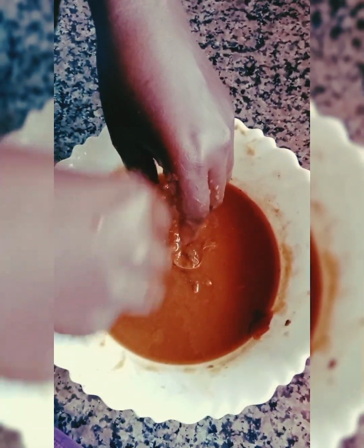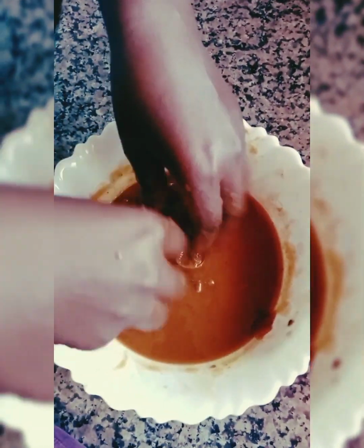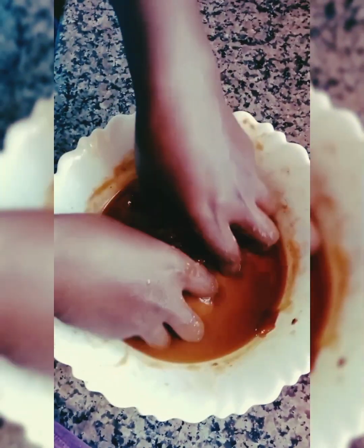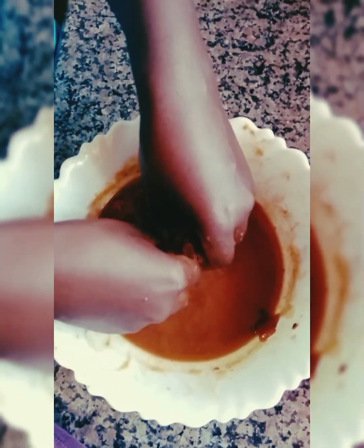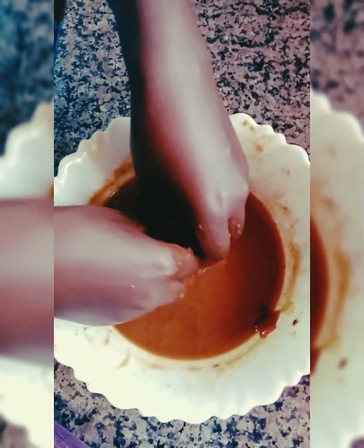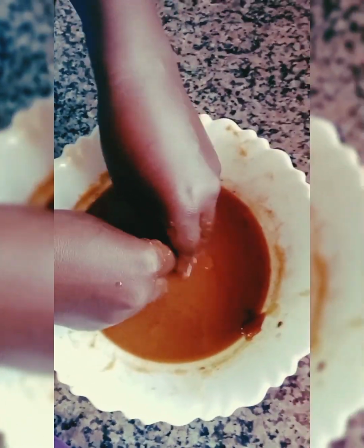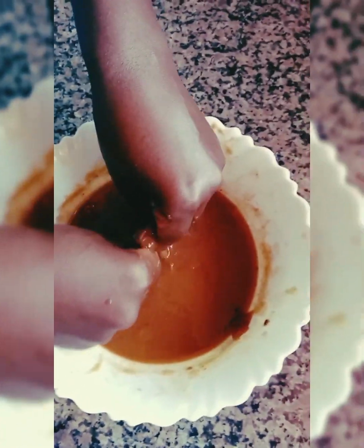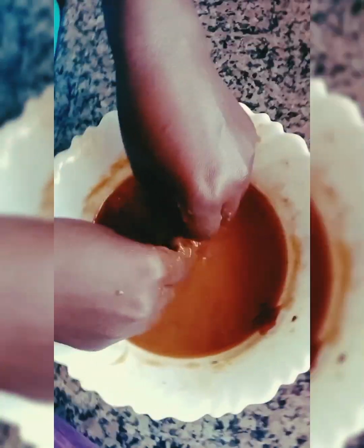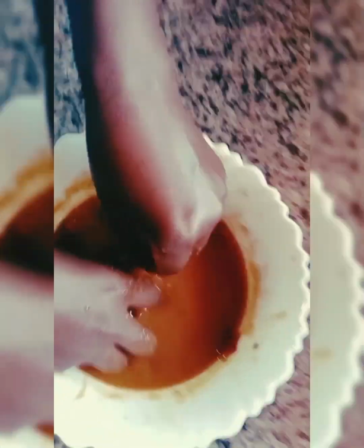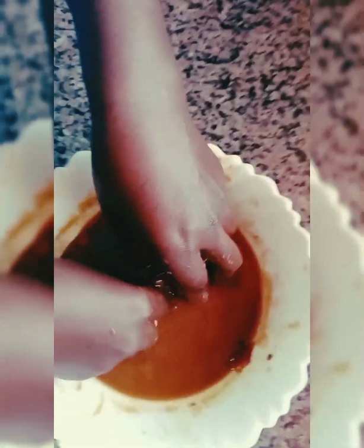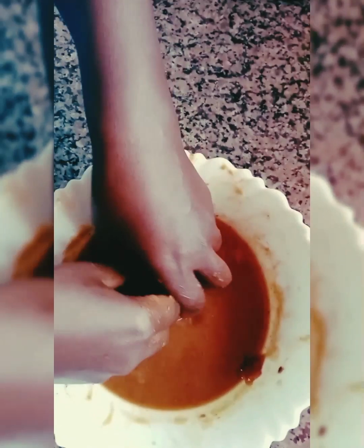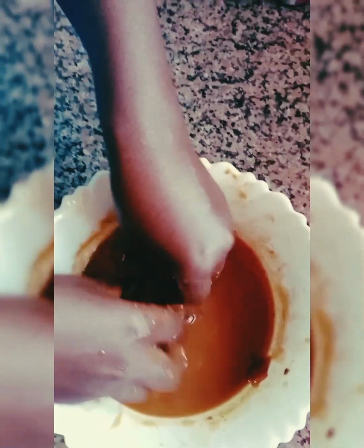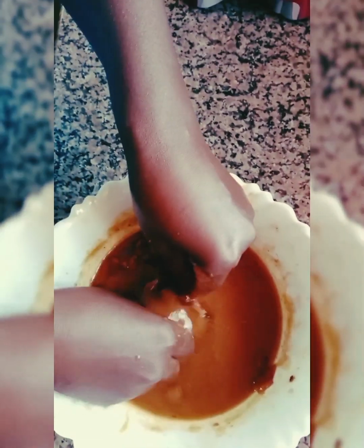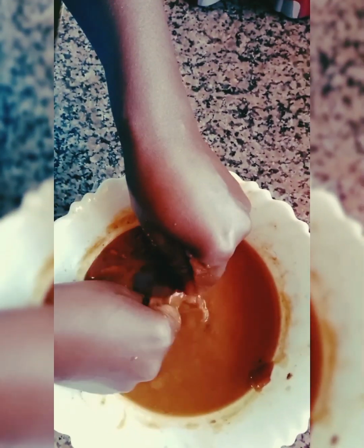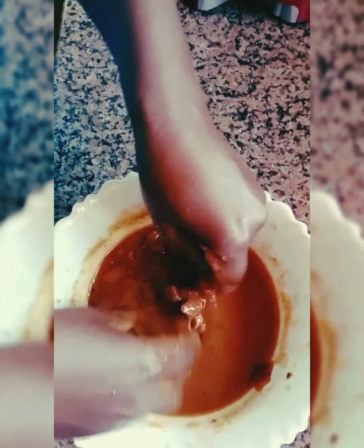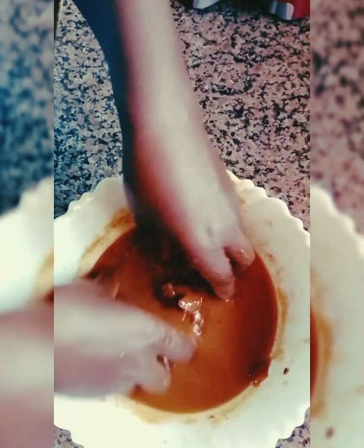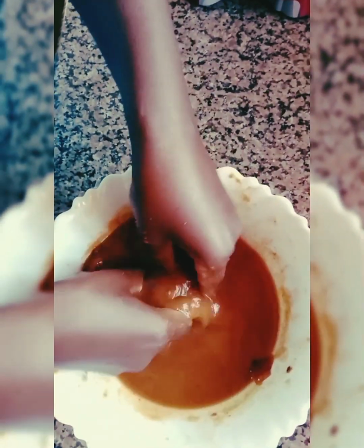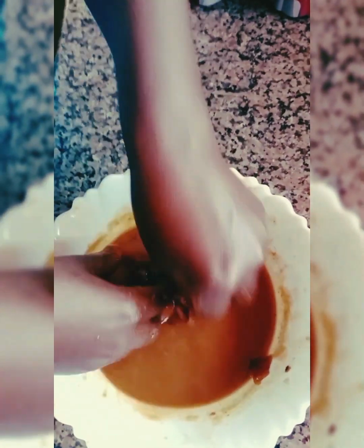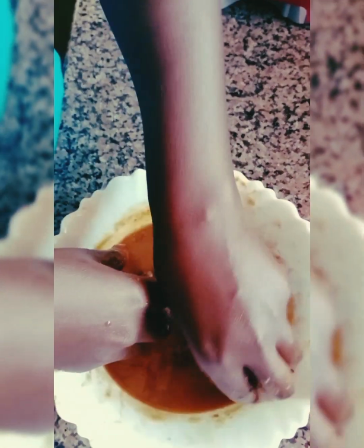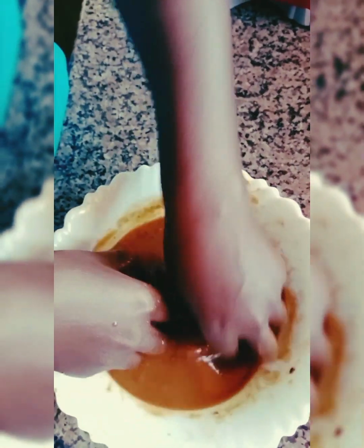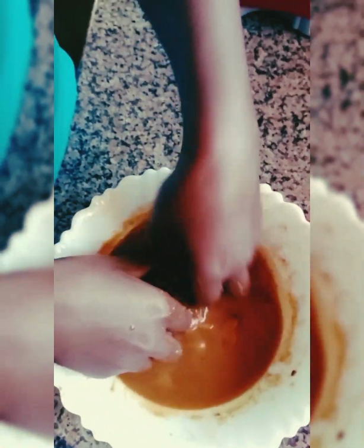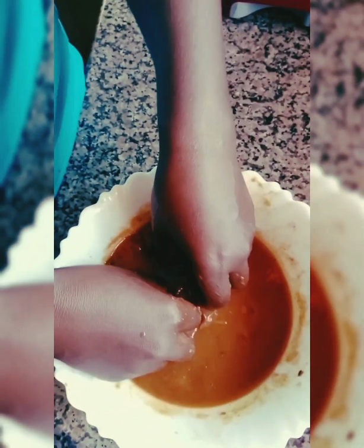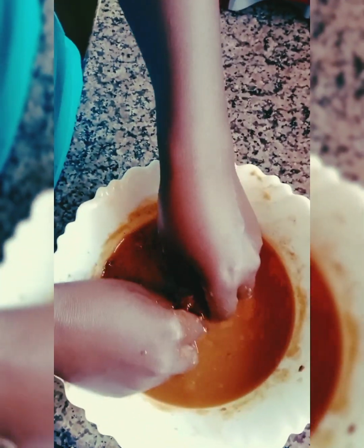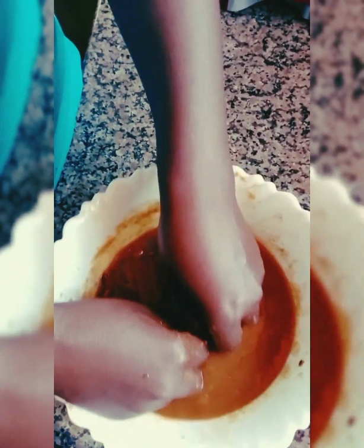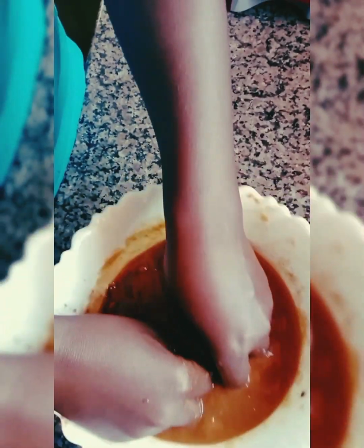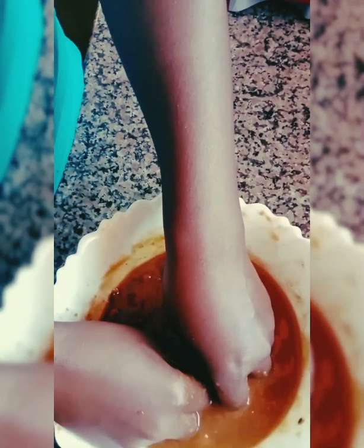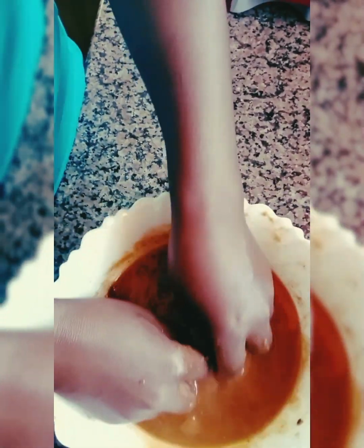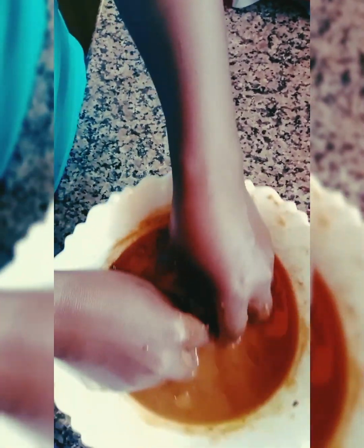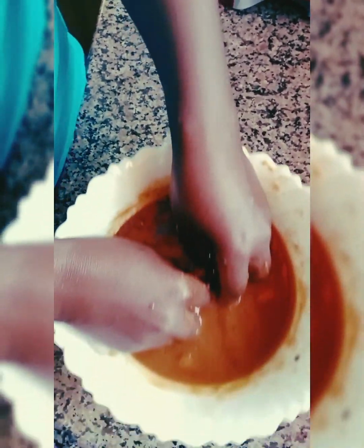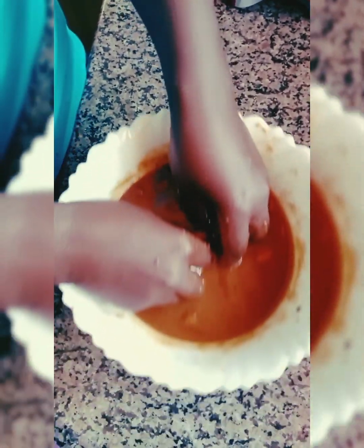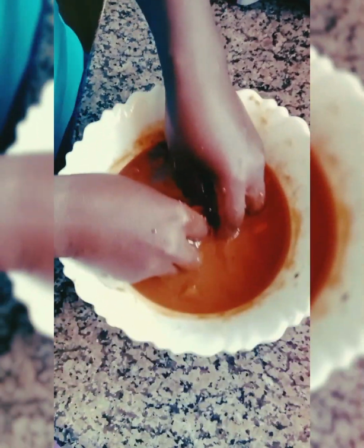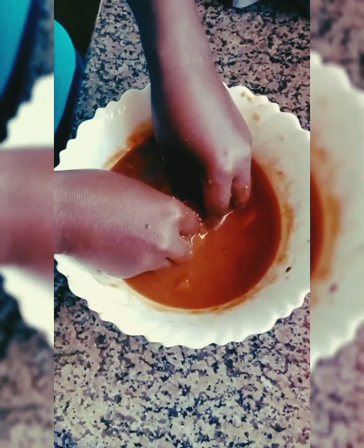That's the puree — it's a bit thick, but it's not the thicker one. There's a thicker one that is a paste. This is a paste — no, this is not a paste, this is a puree.